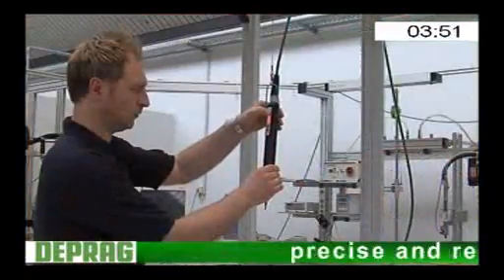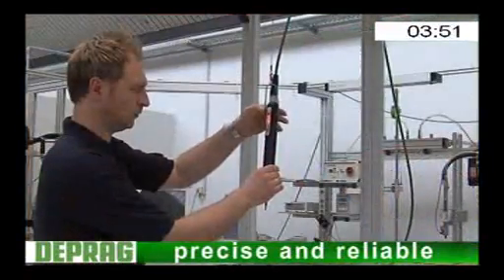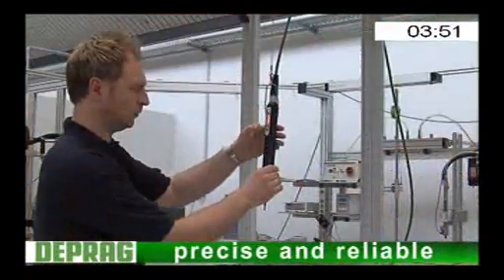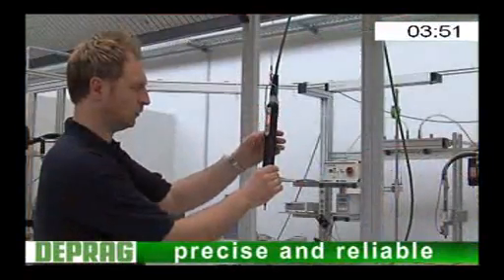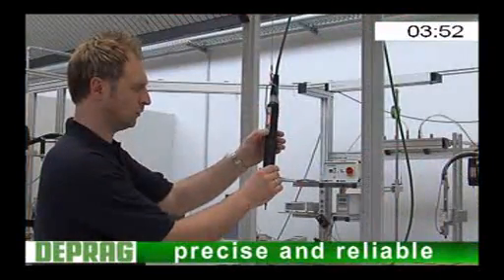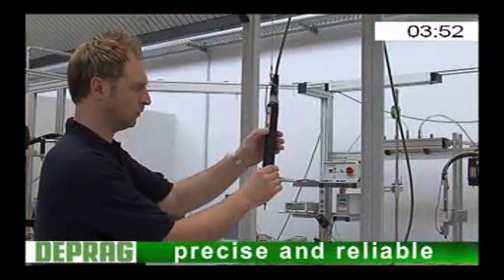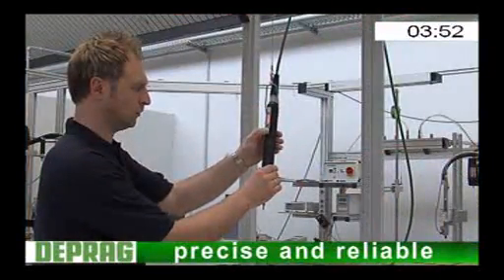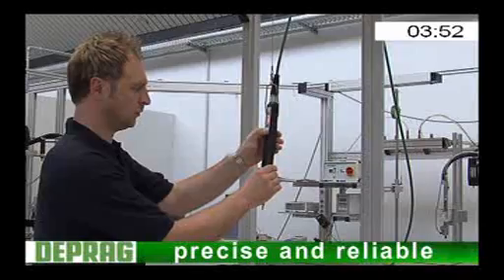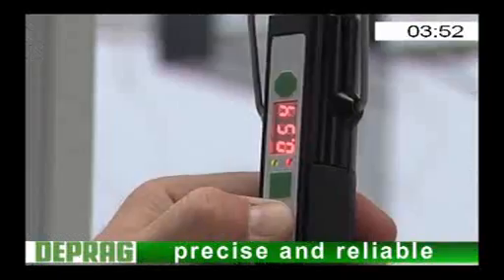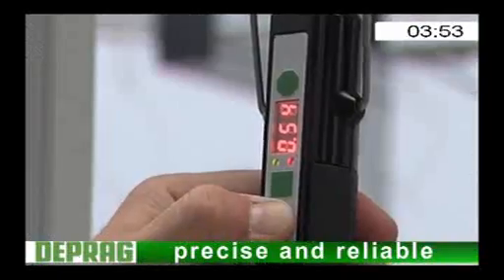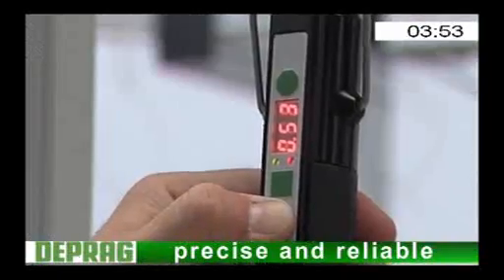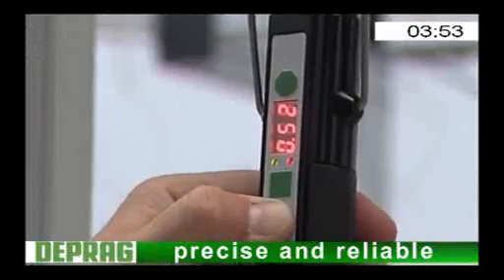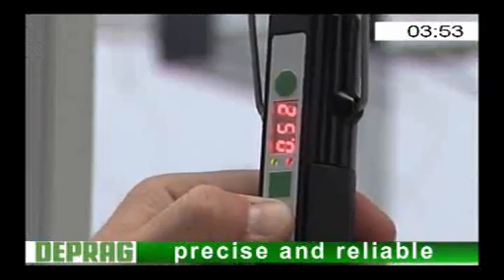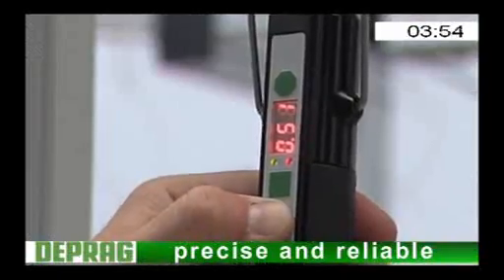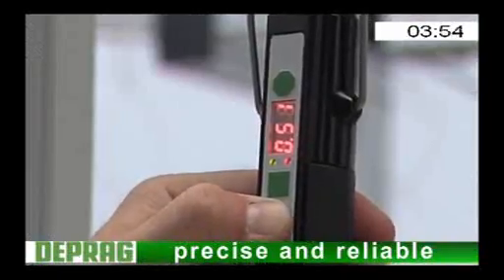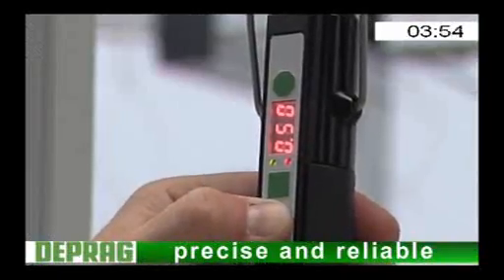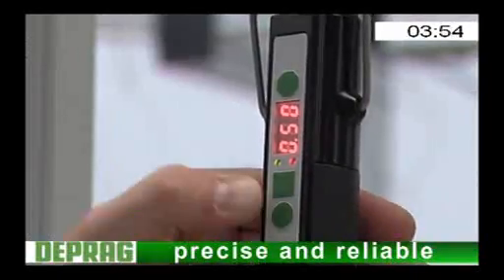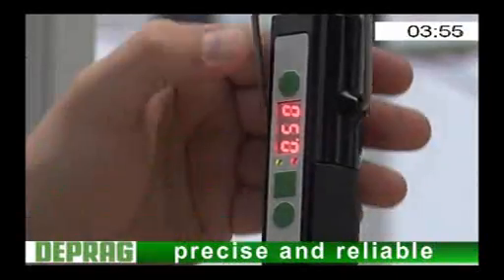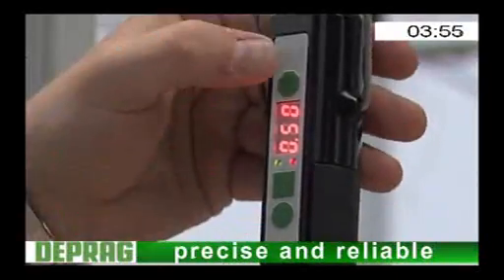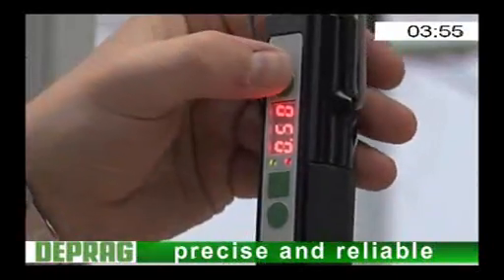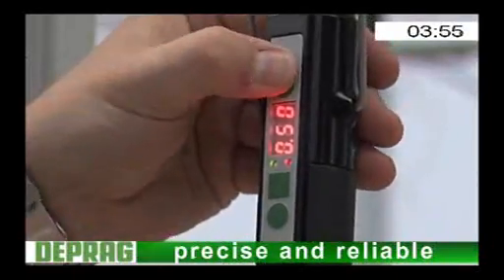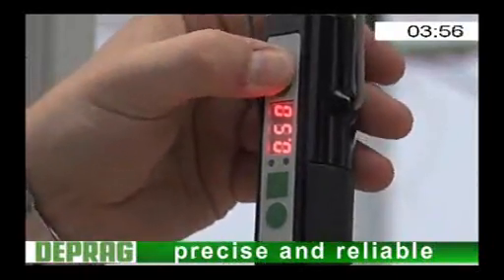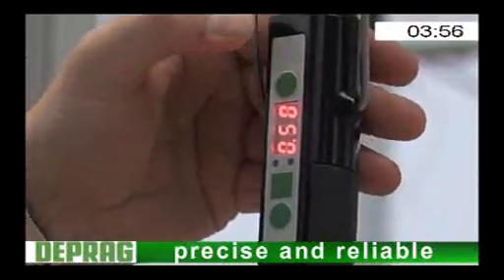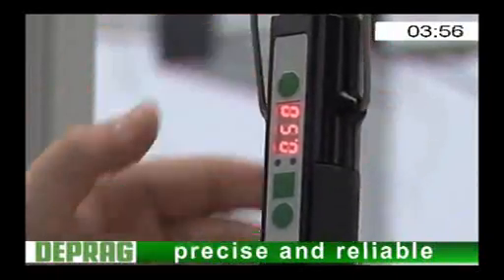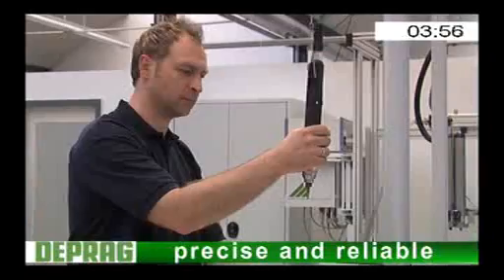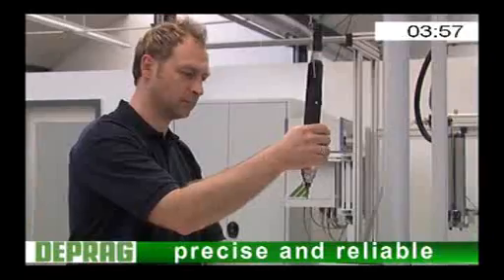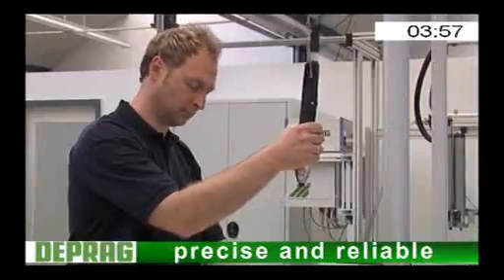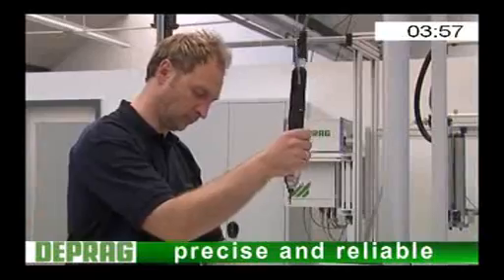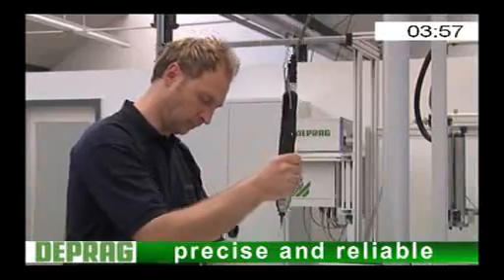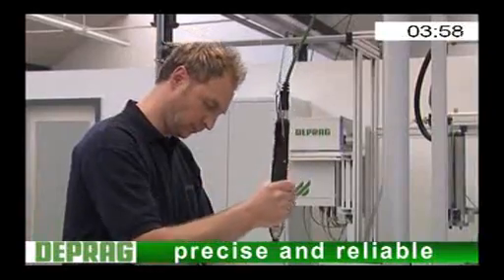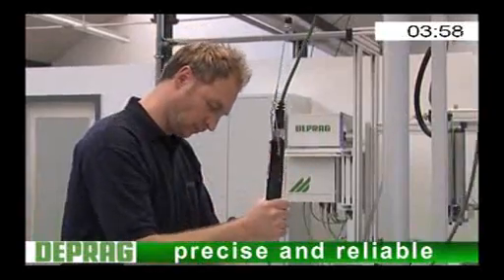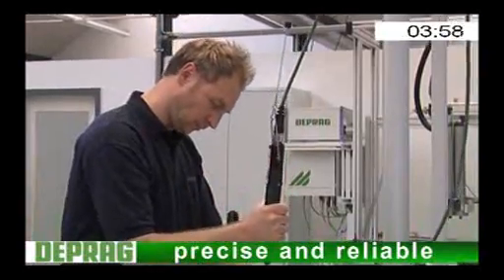Accurate and reliable. Torque accuracy as is customary with all DPag control screwdrivers.